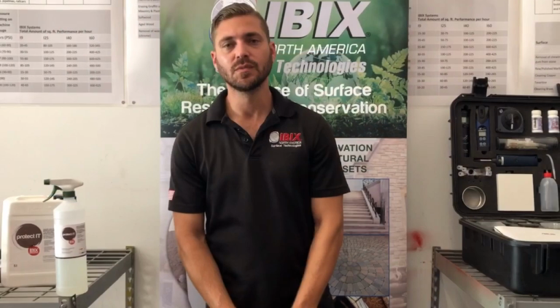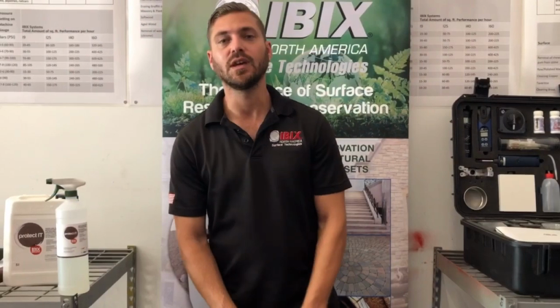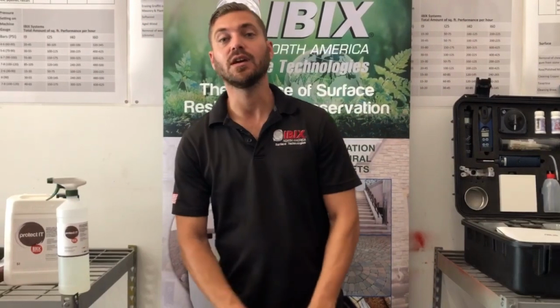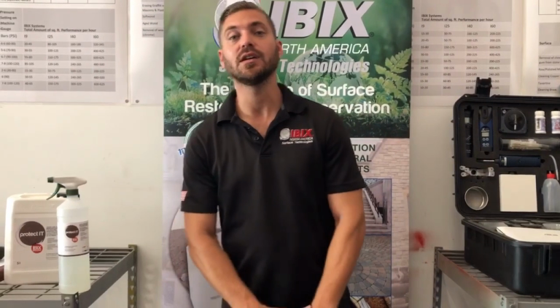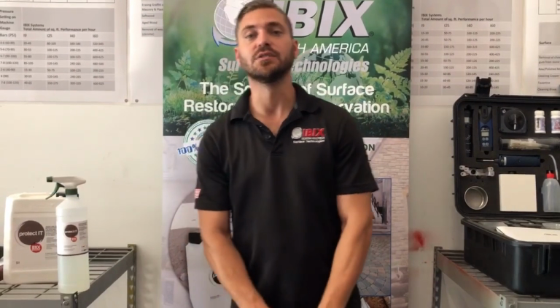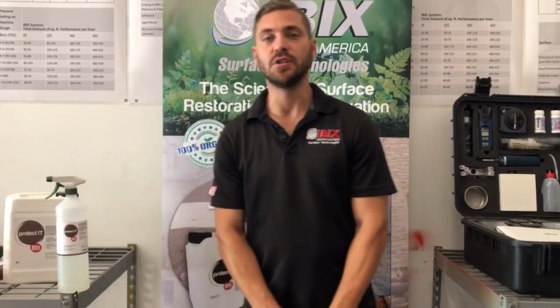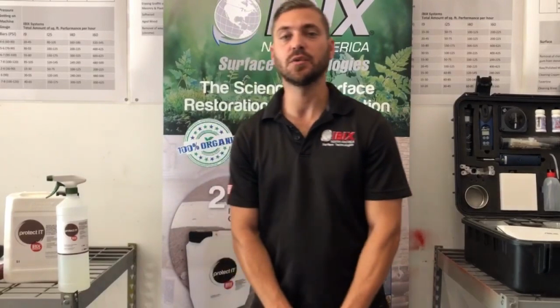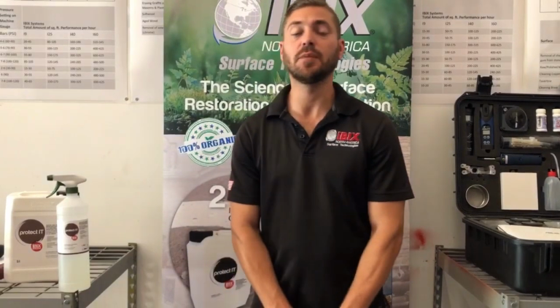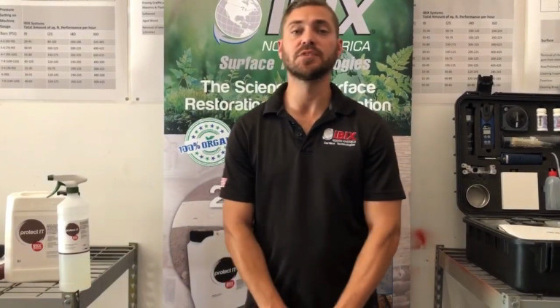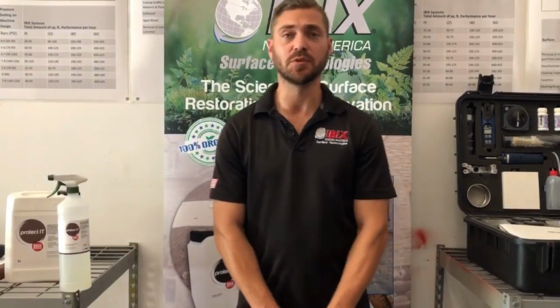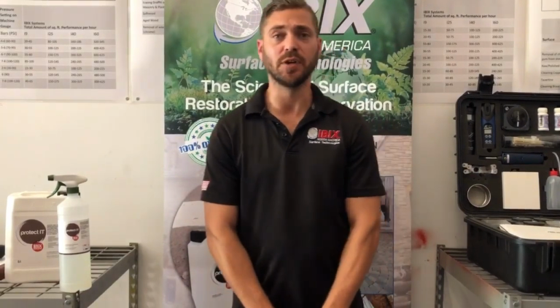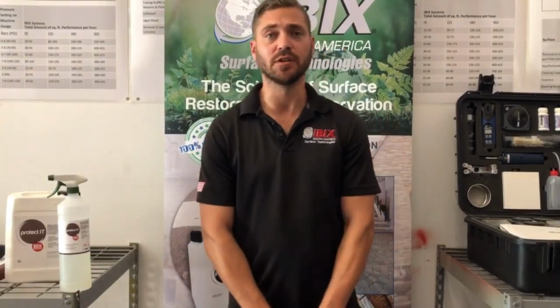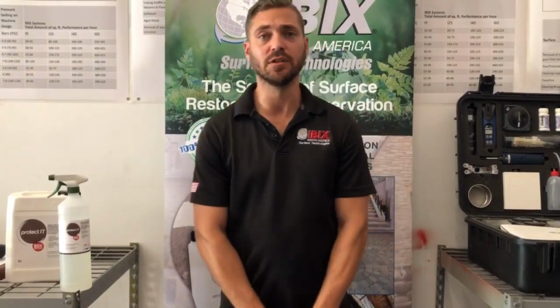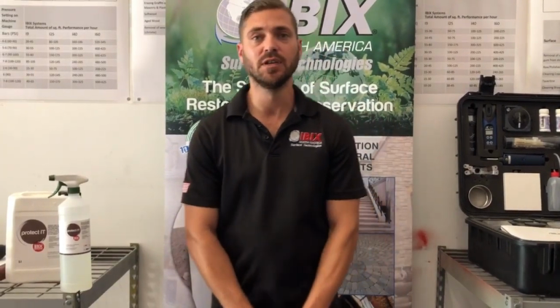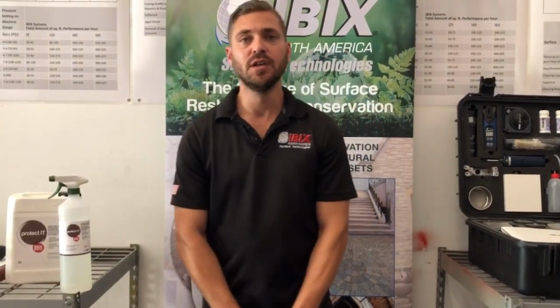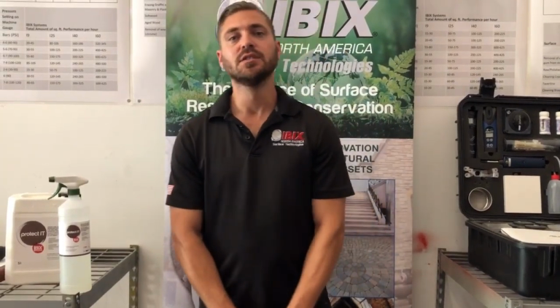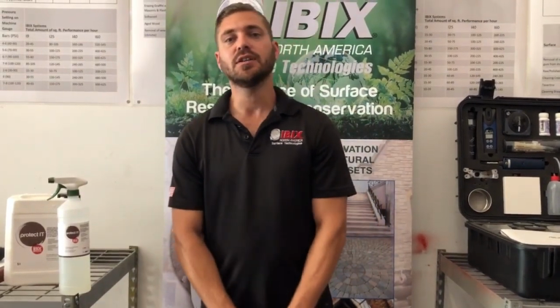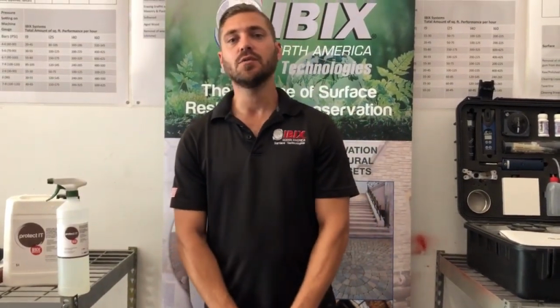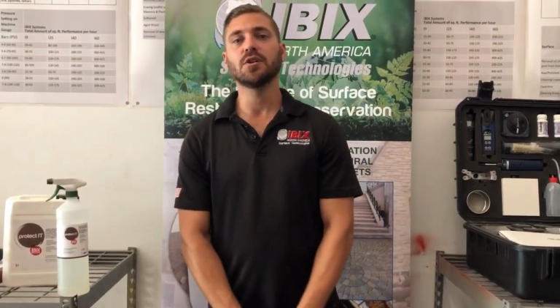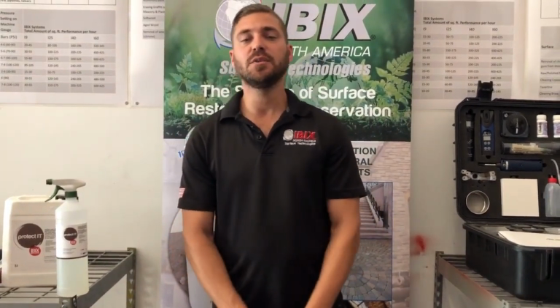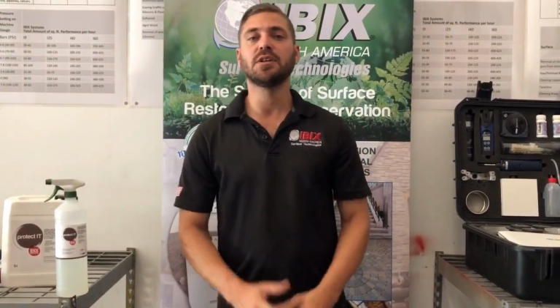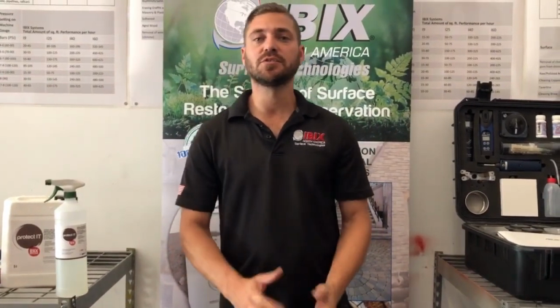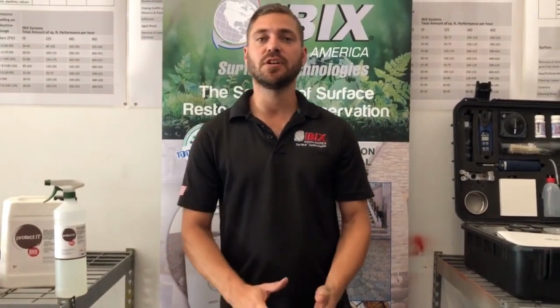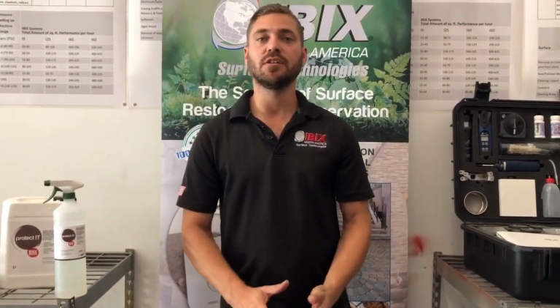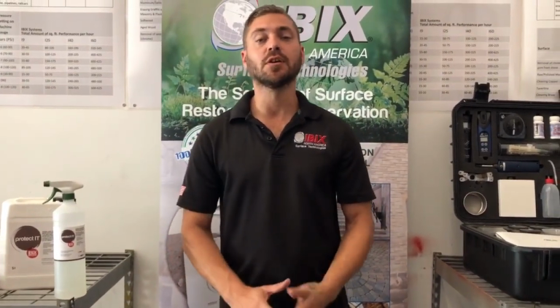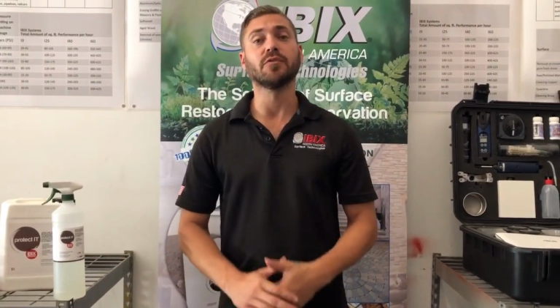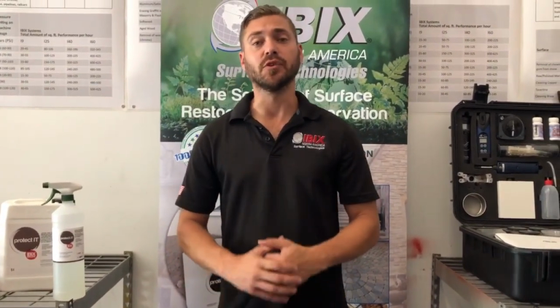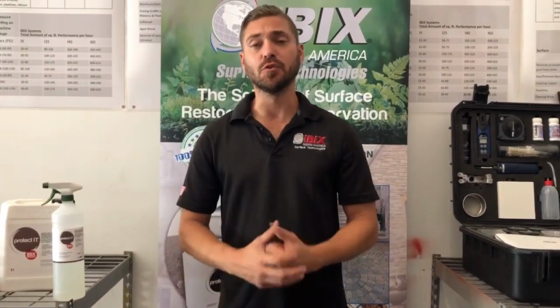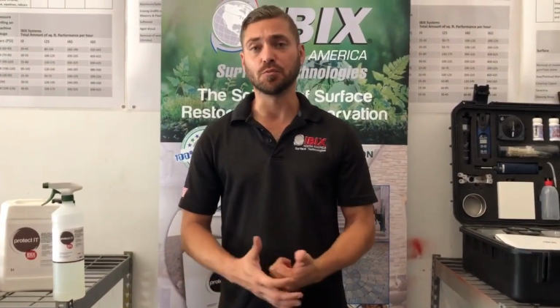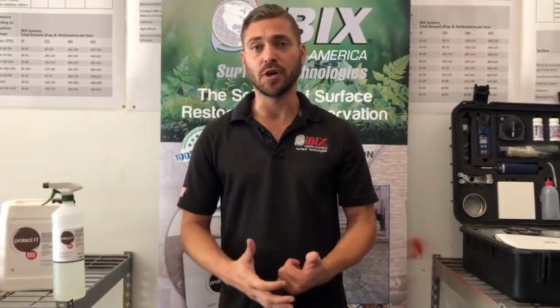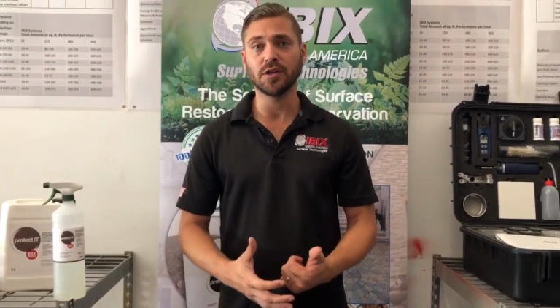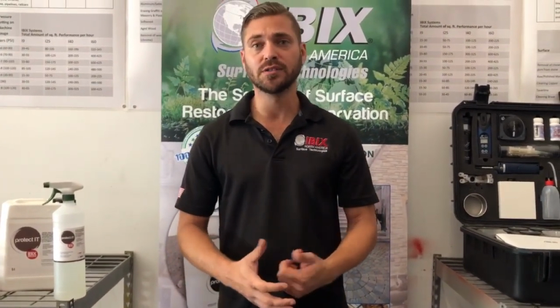Hey guys, Jake with iBix North America. Today we're going to be demonstrating a couple of our newer products.